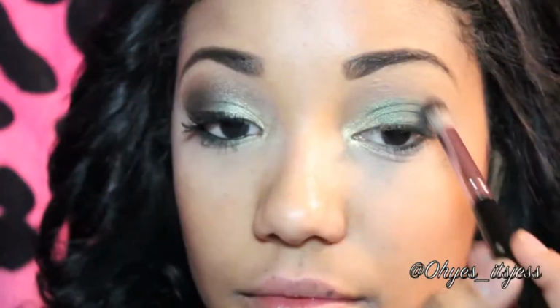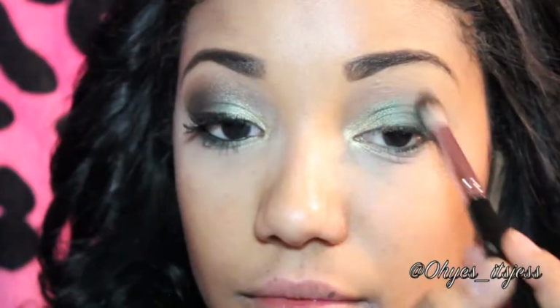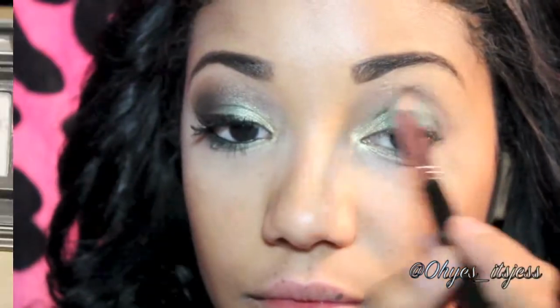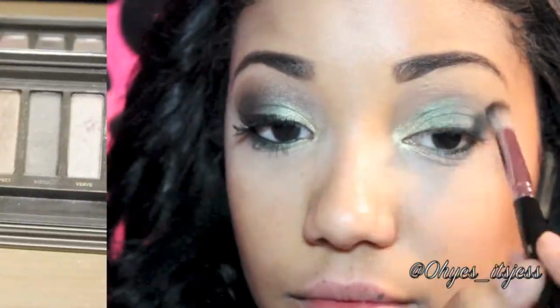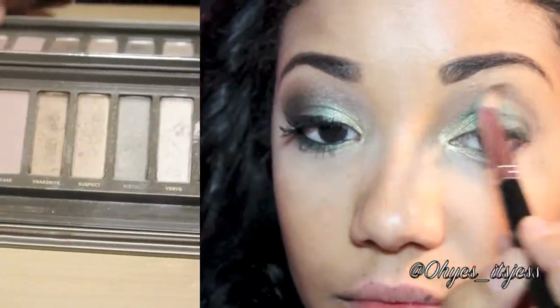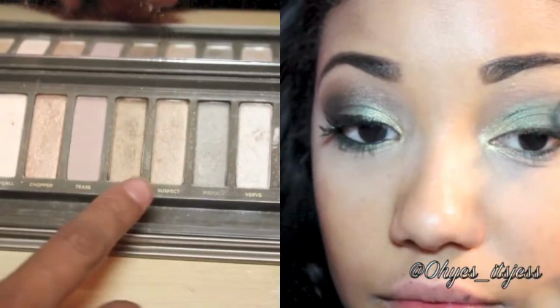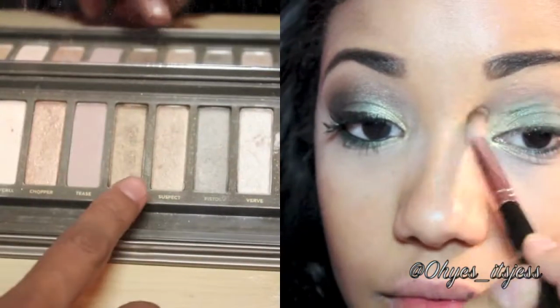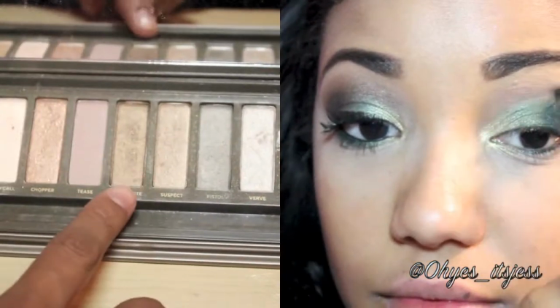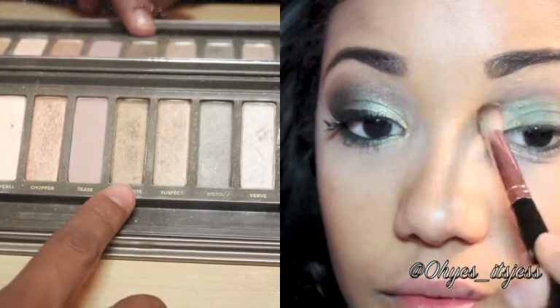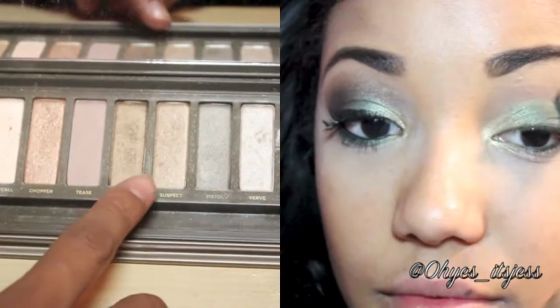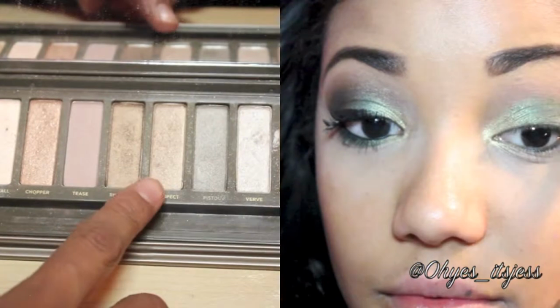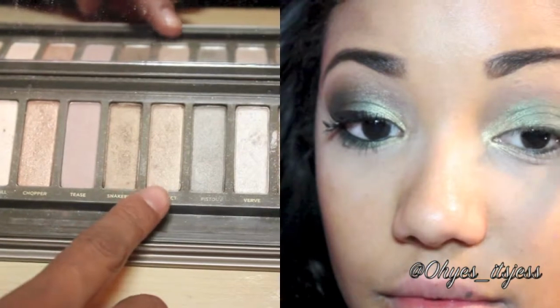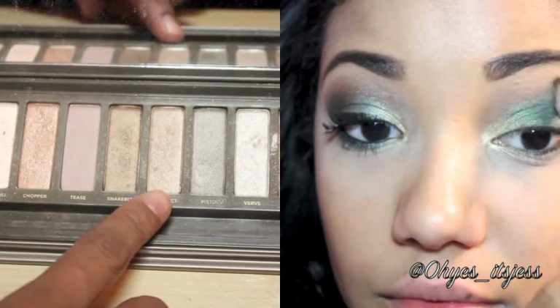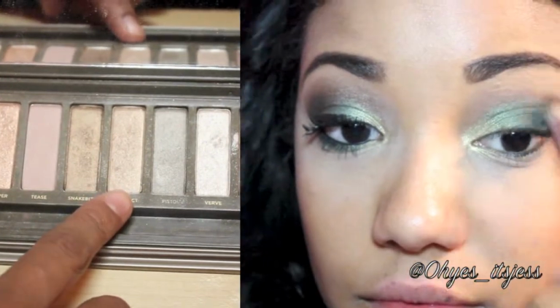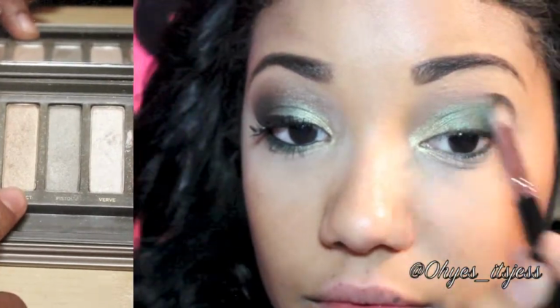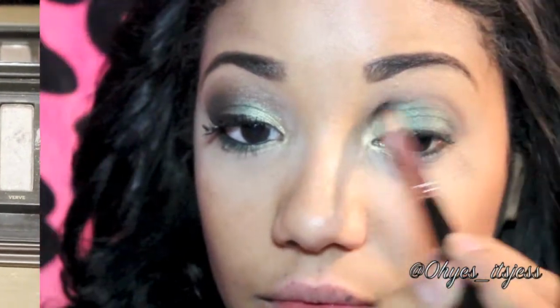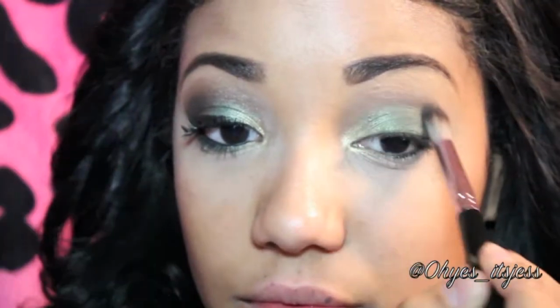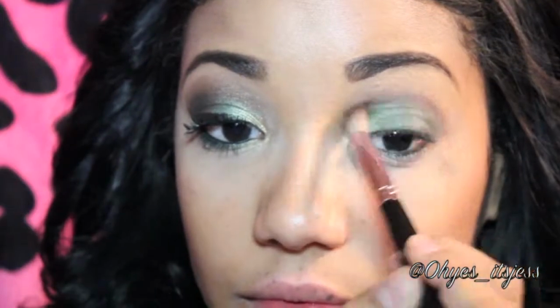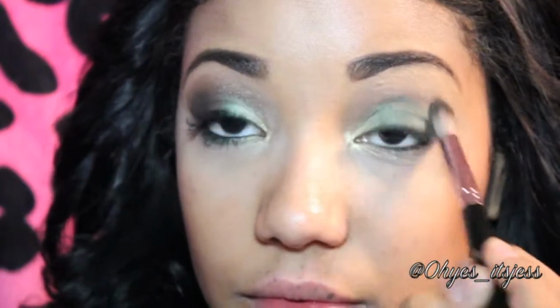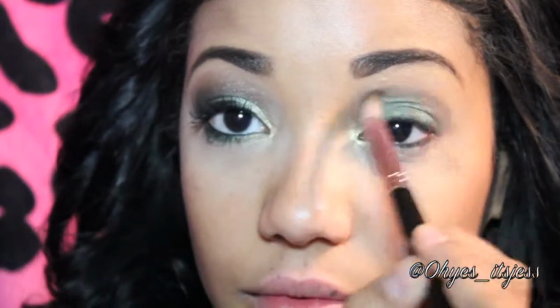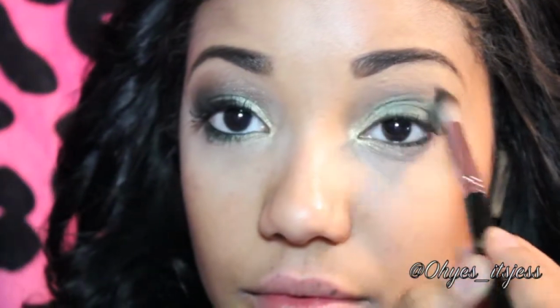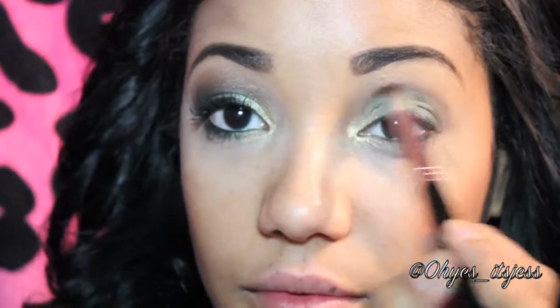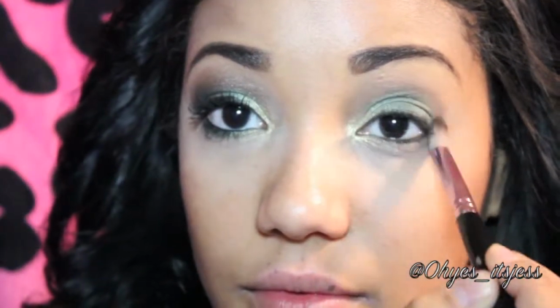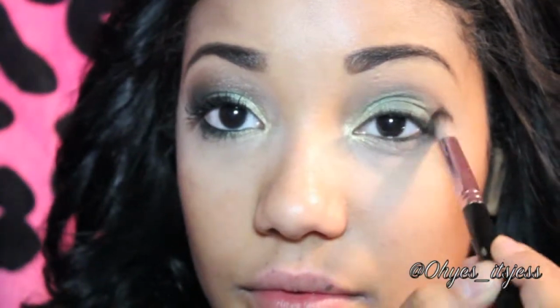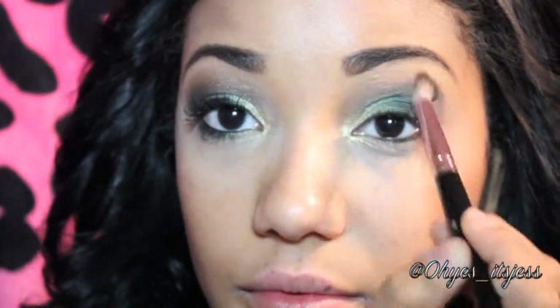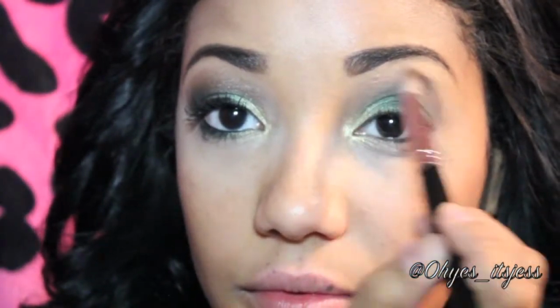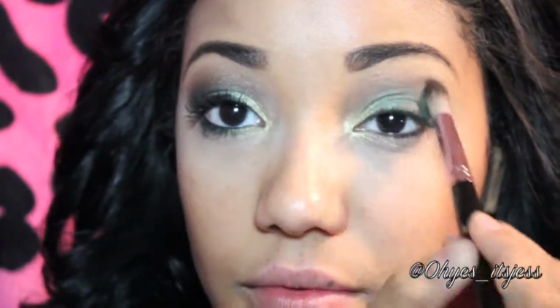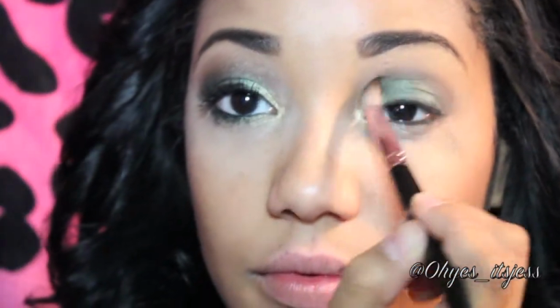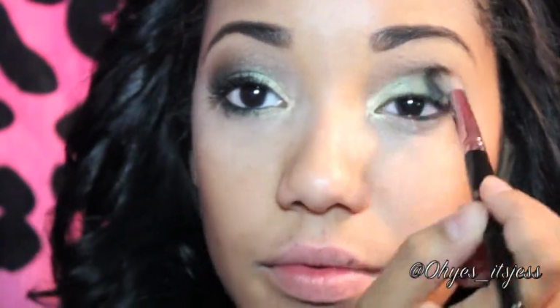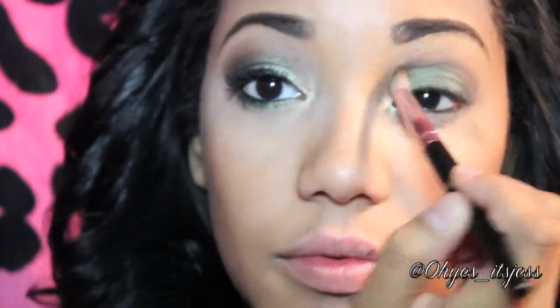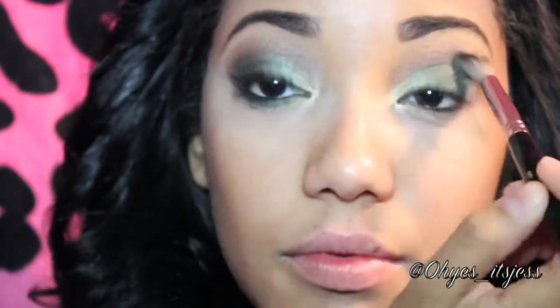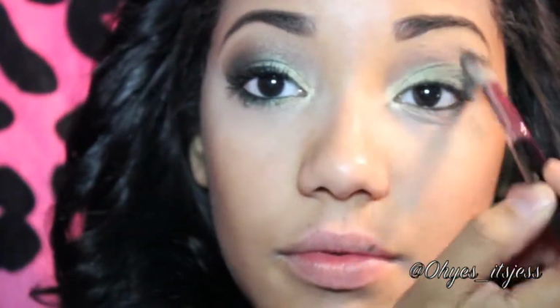Now we're going to add some brown to the look. I'm mixing Snake Bite and Suspect from my Urban Decay Naked 2 Palette and blending it into the darker green above my crease.